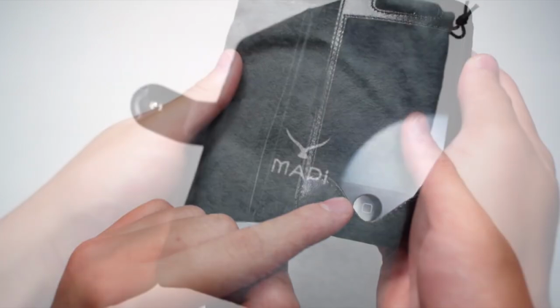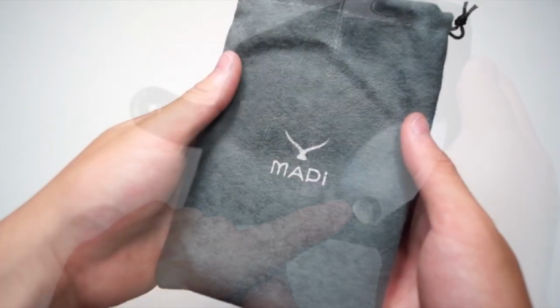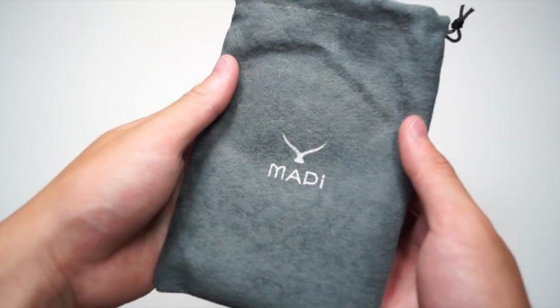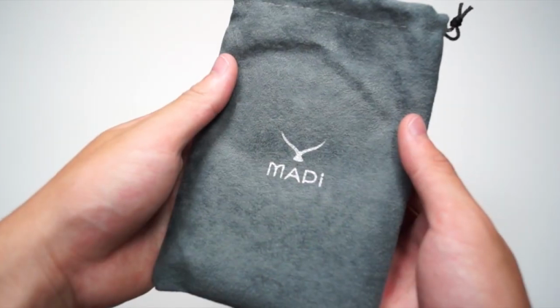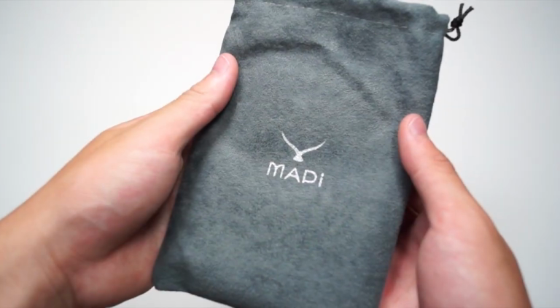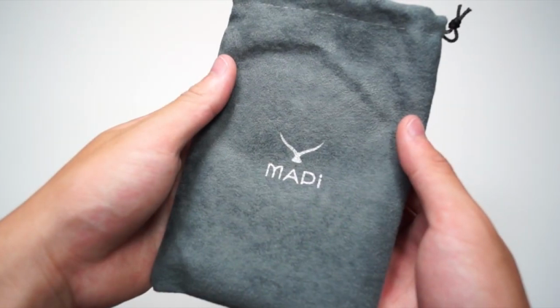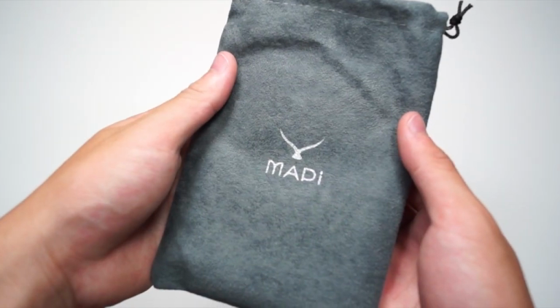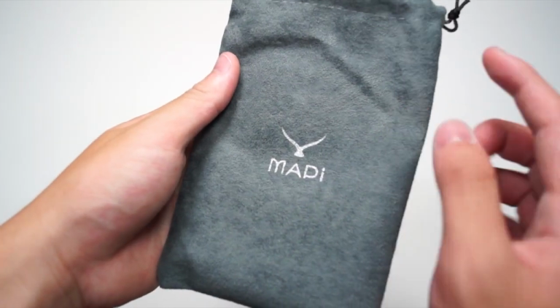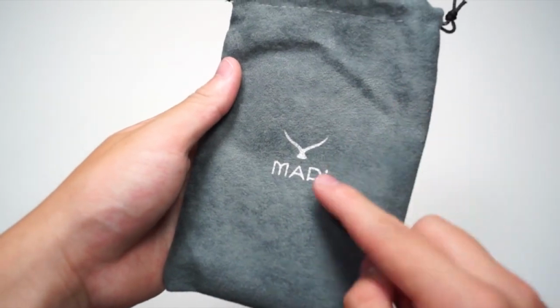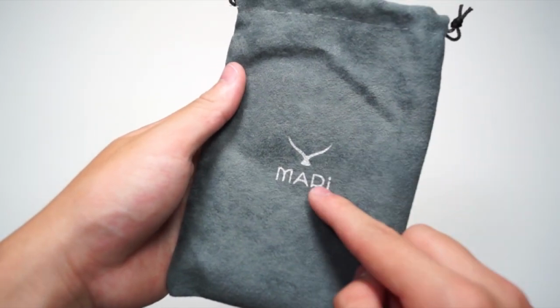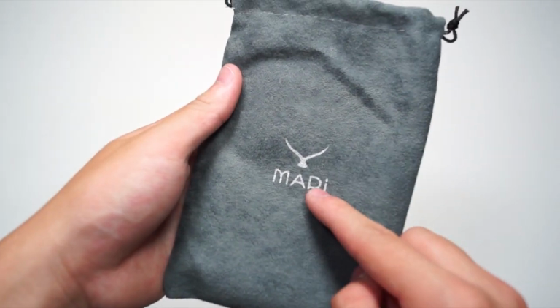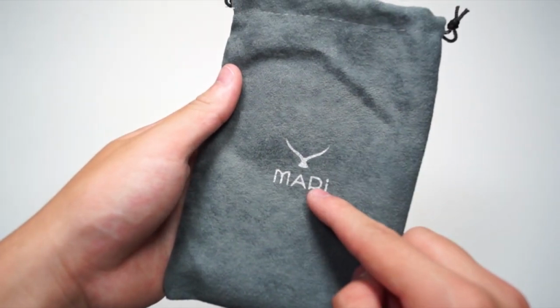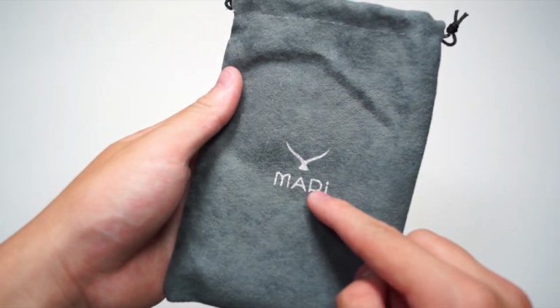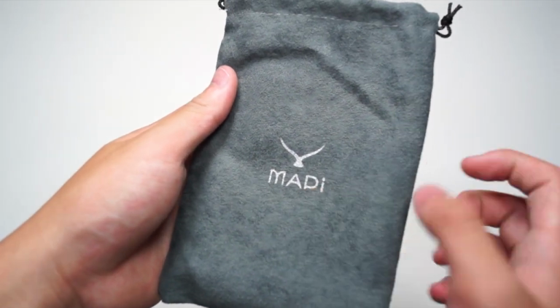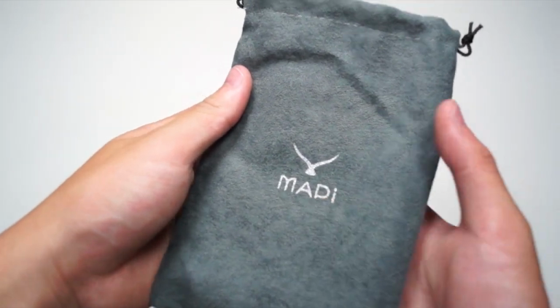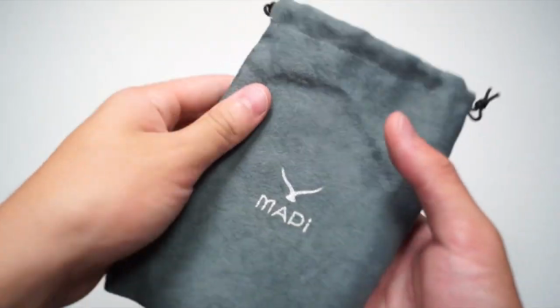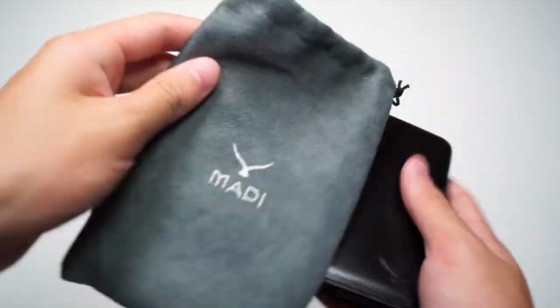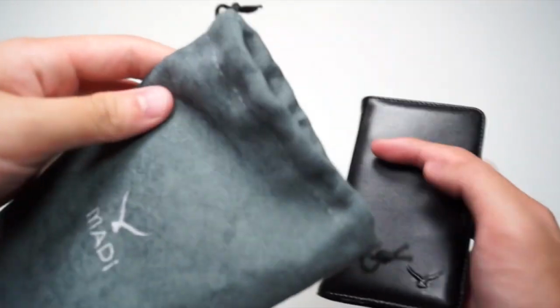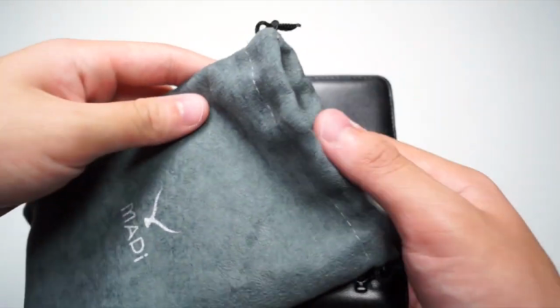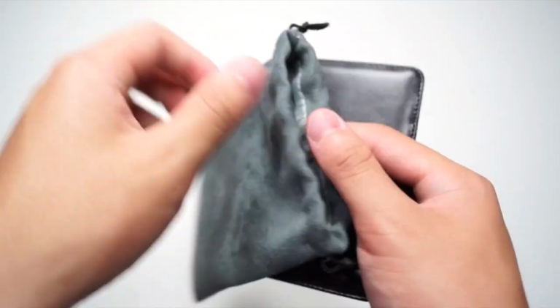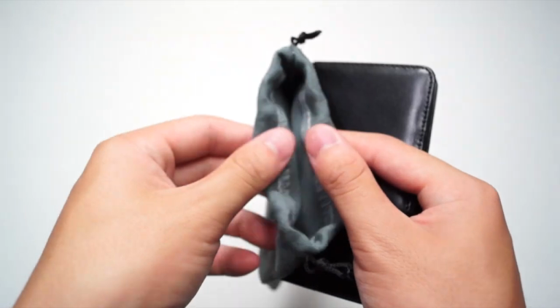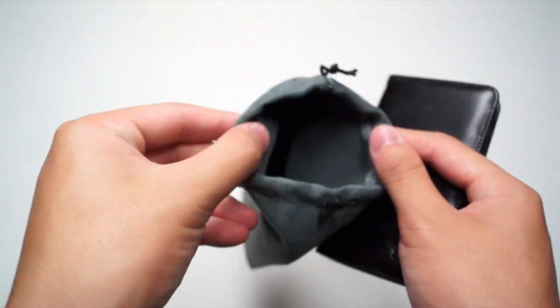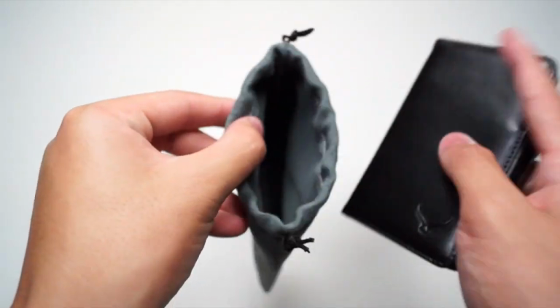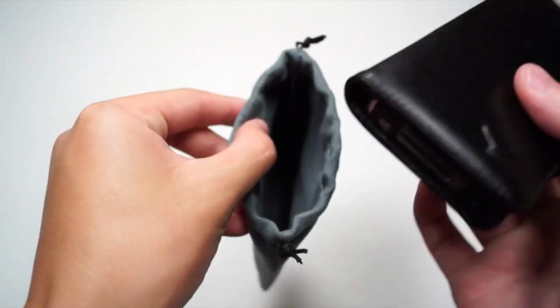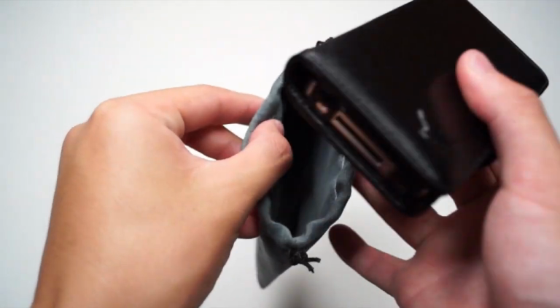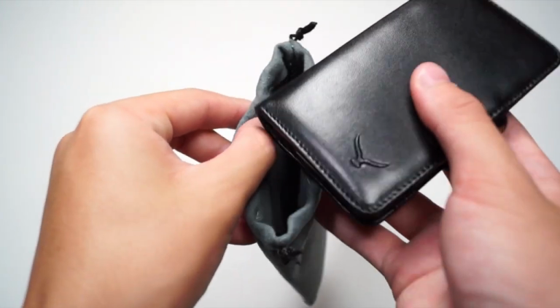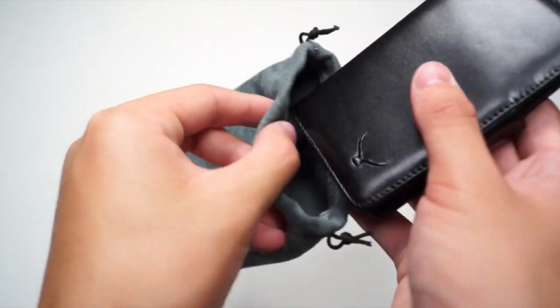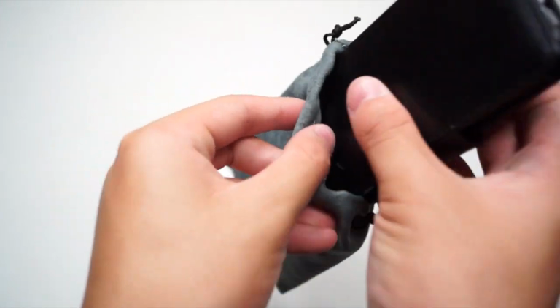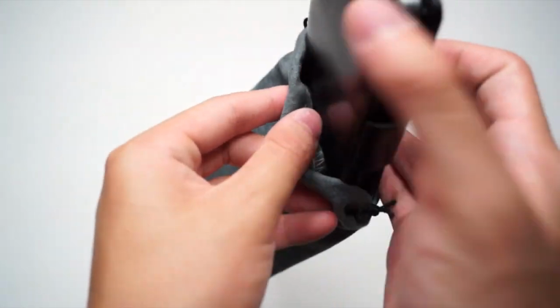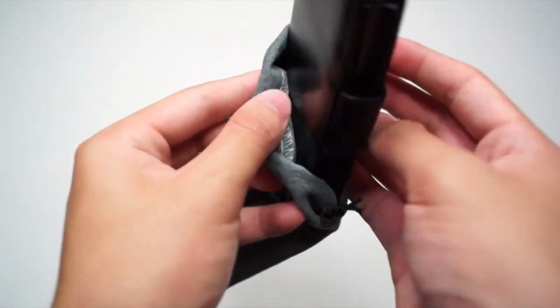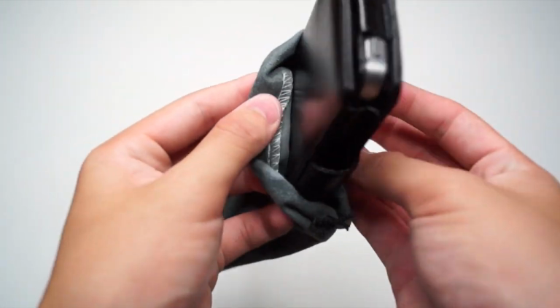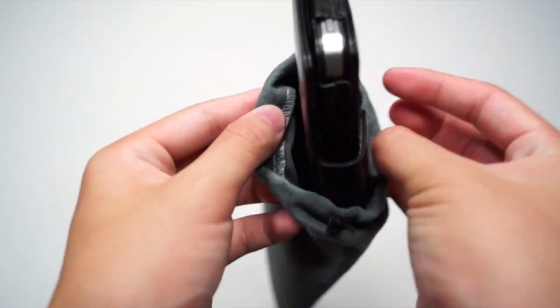You will also get a nice carrying pouch for the case as well. You can see the Mappy Cases logo right on there. Basically what you do is put the case in there and get extra protection for your device.